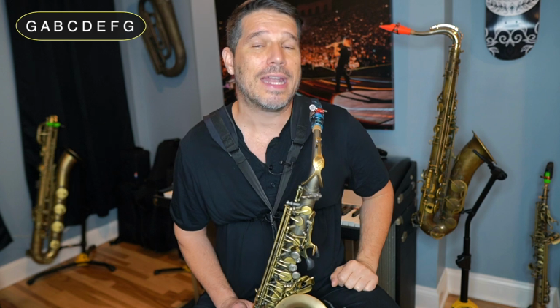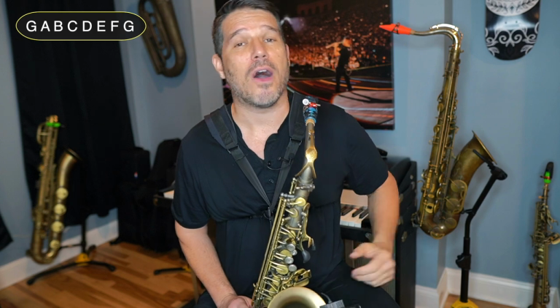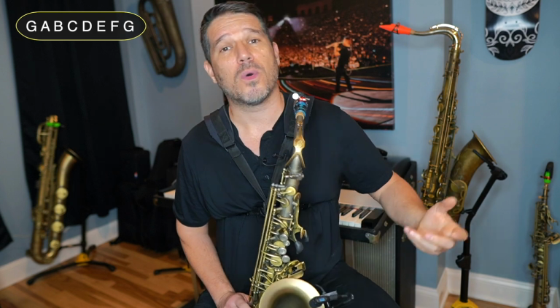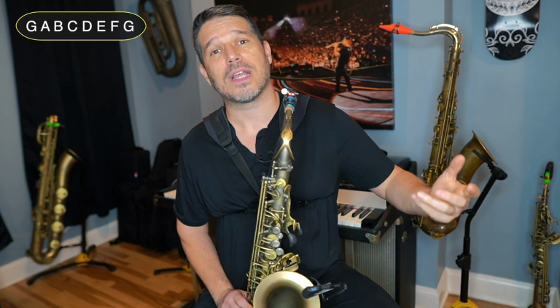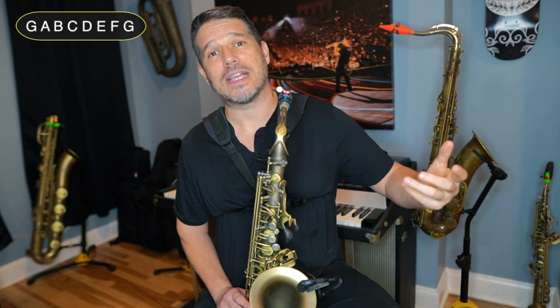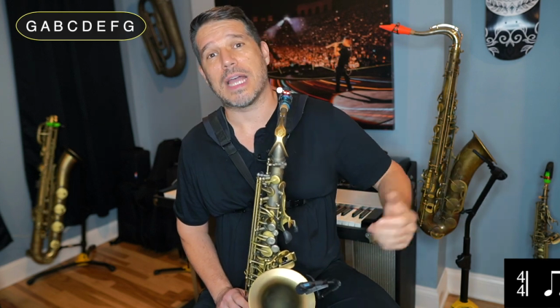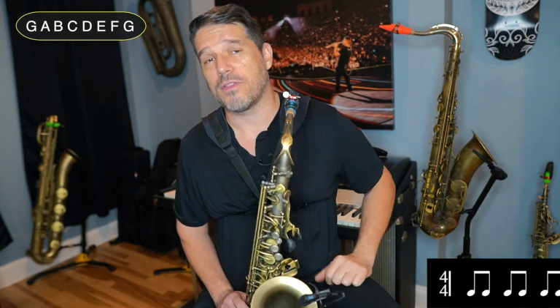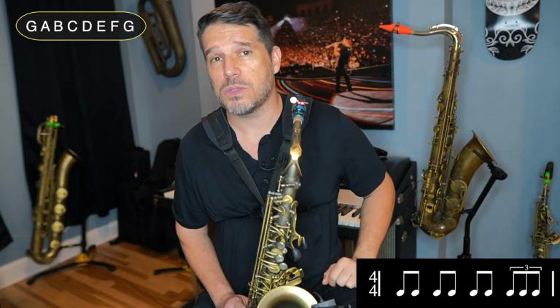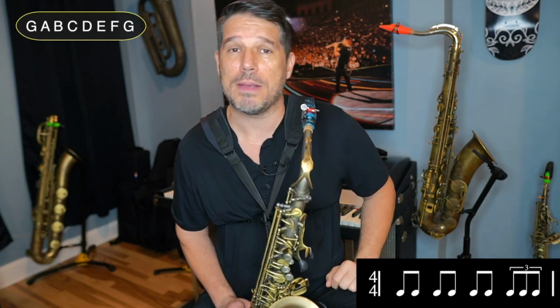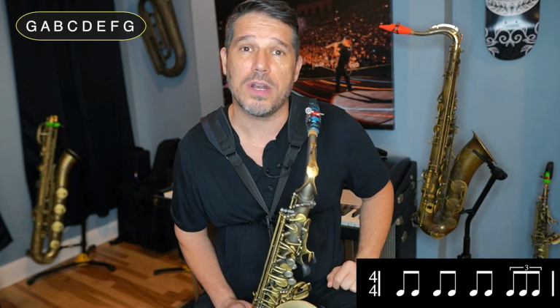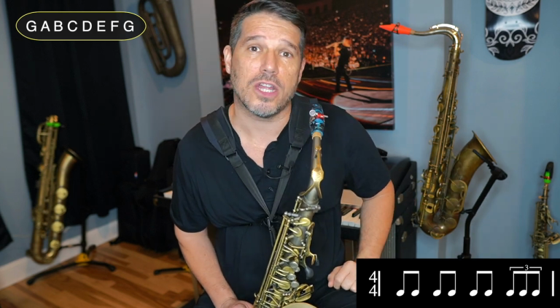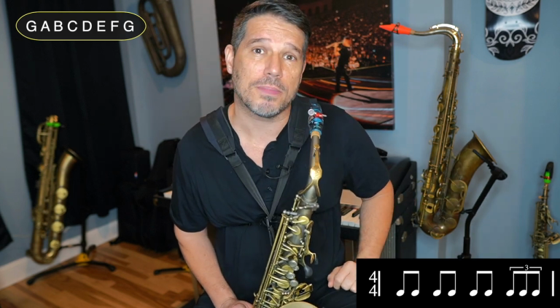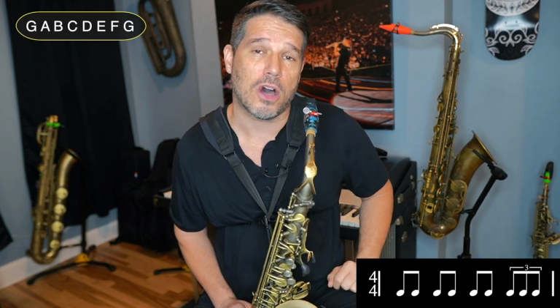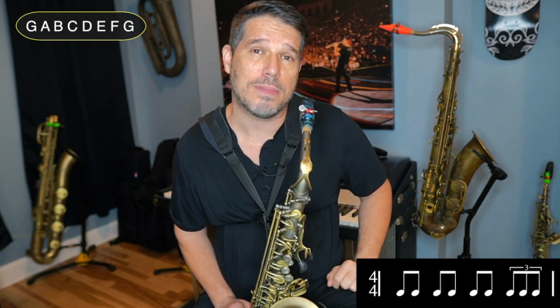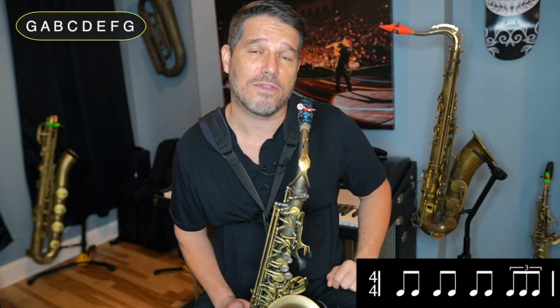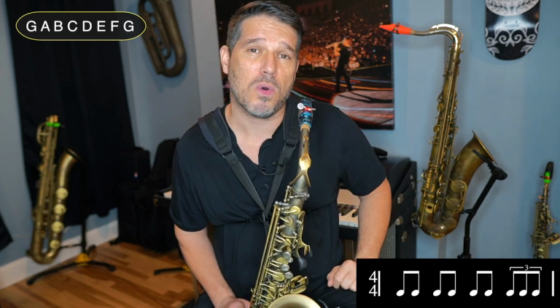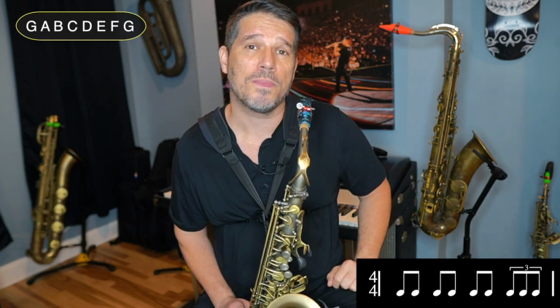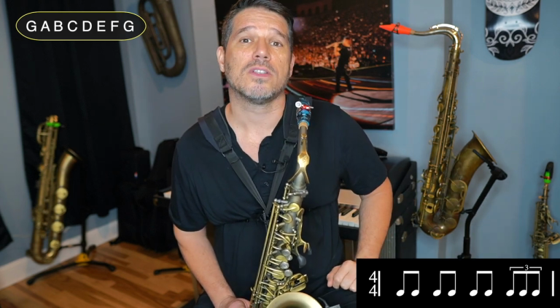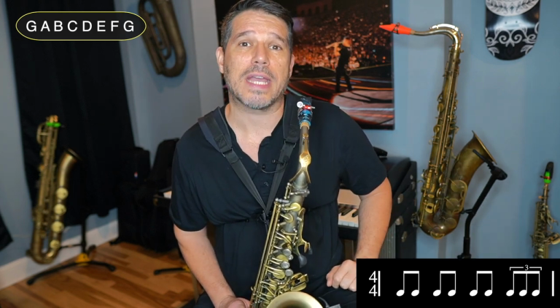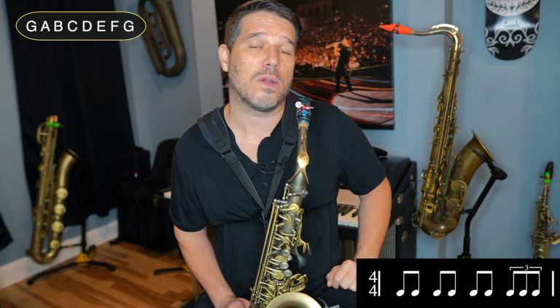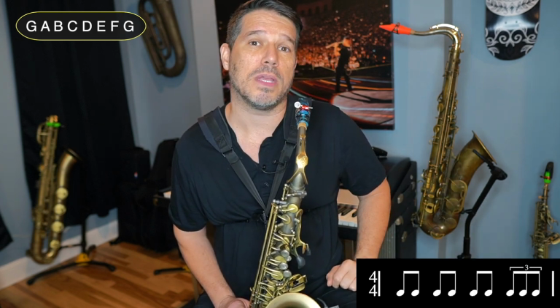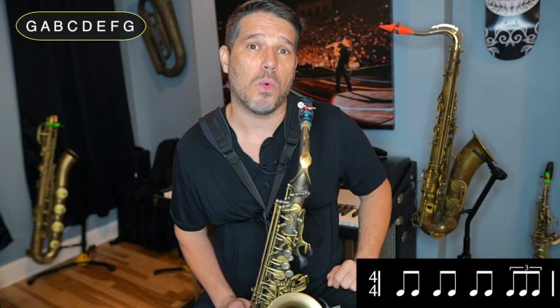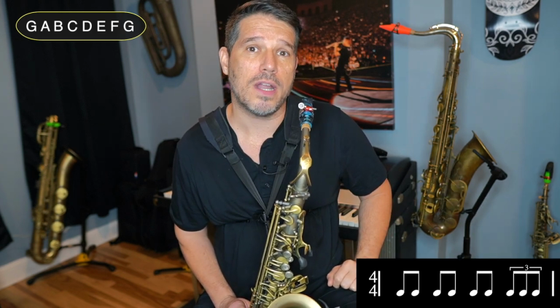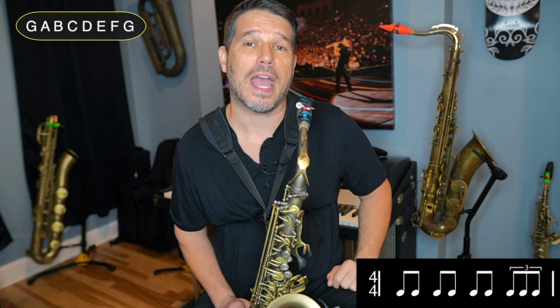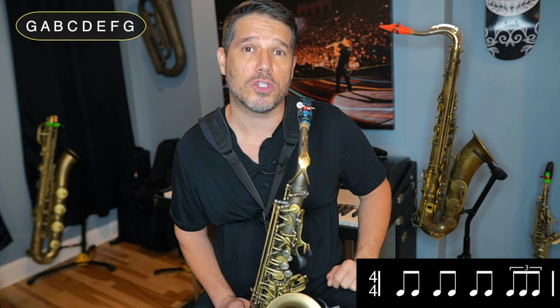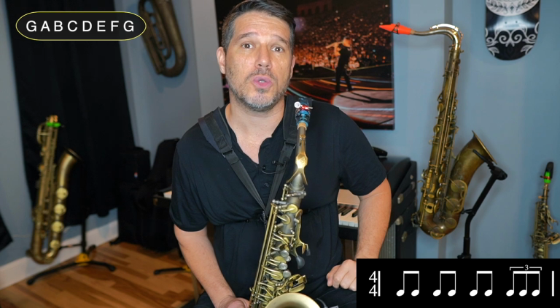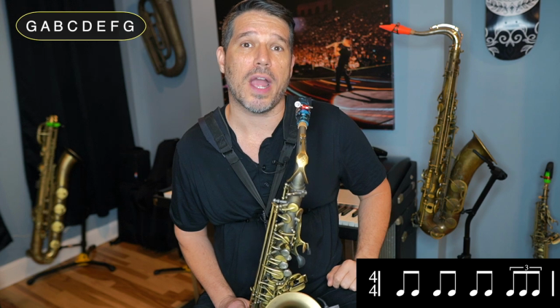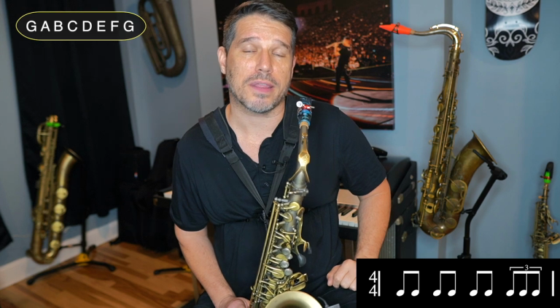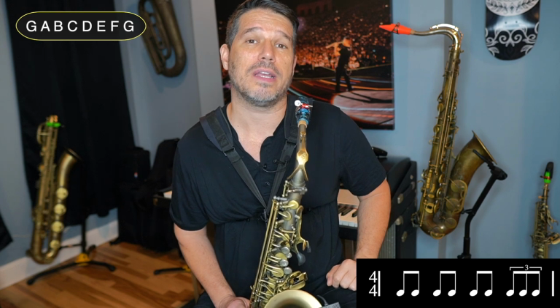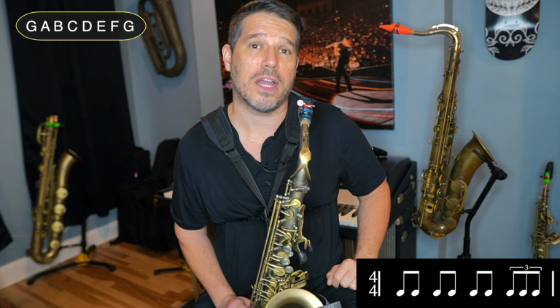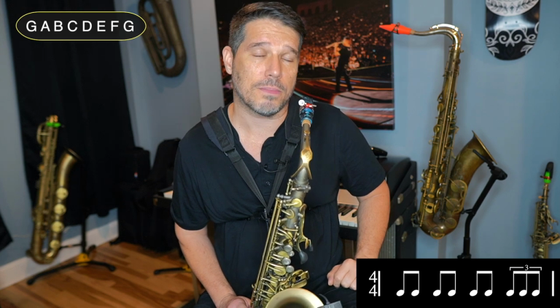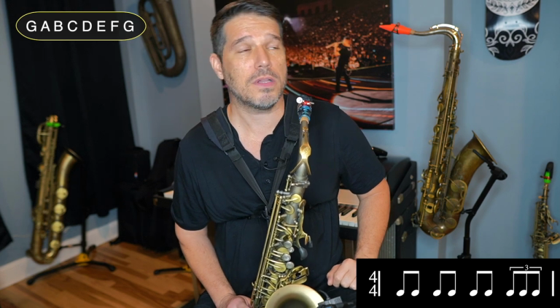Now of course the last step for this would be putting the triplet on beat four. So the counting would be: 1 and, 2 and, 3 and, triplet.